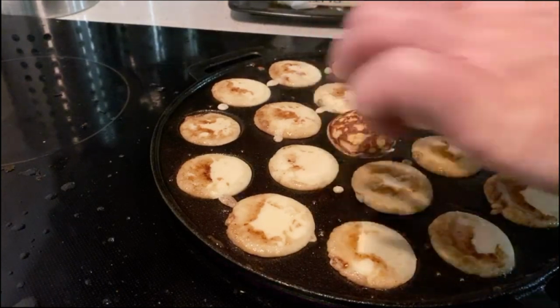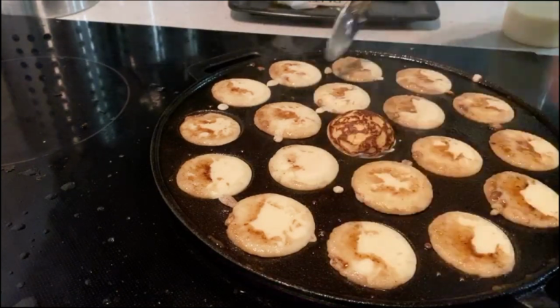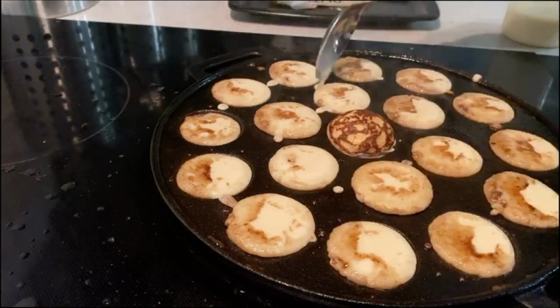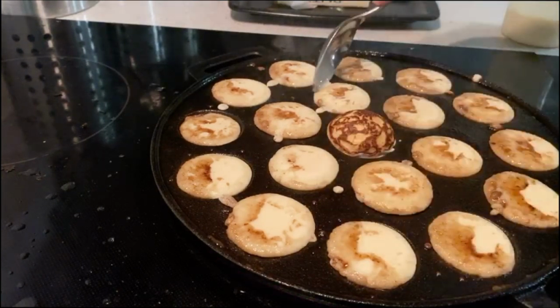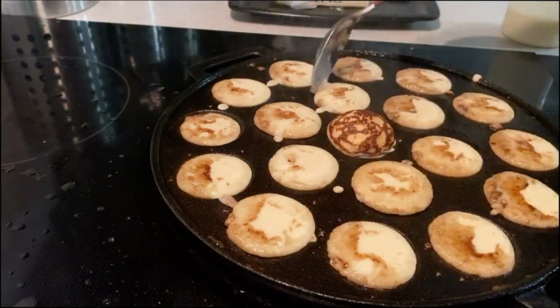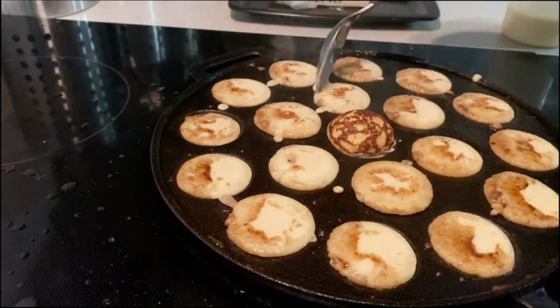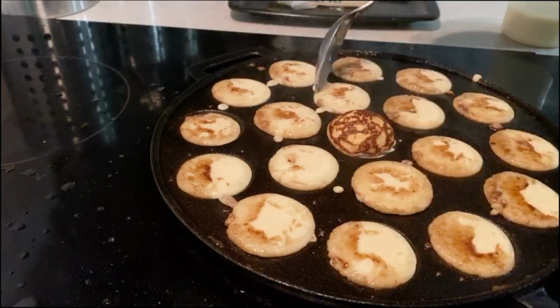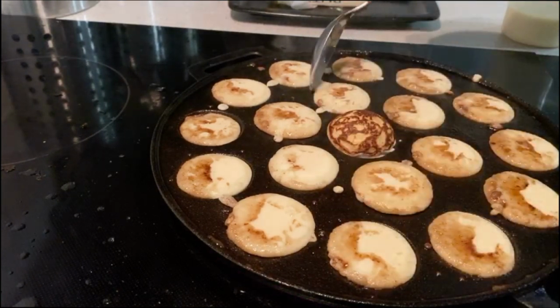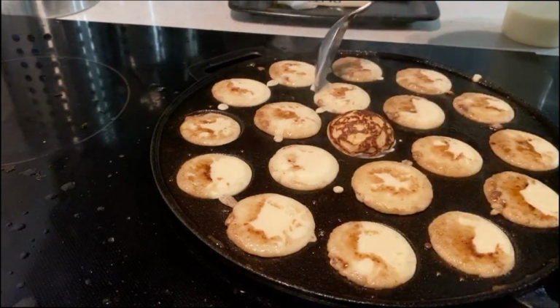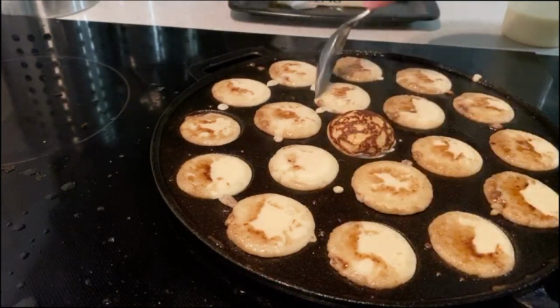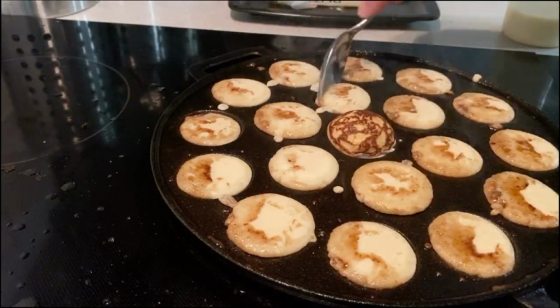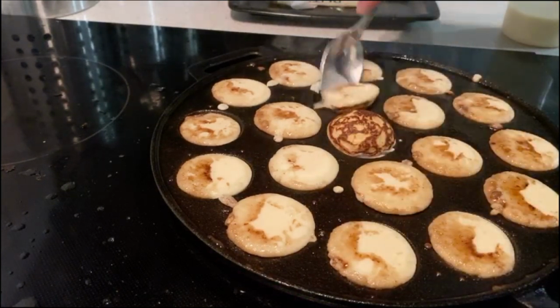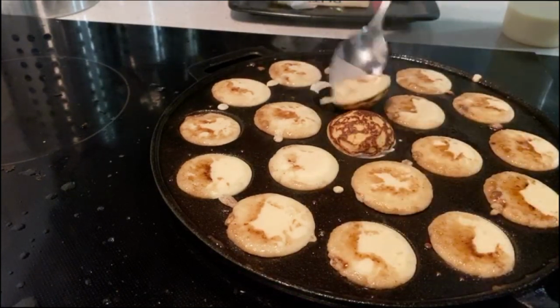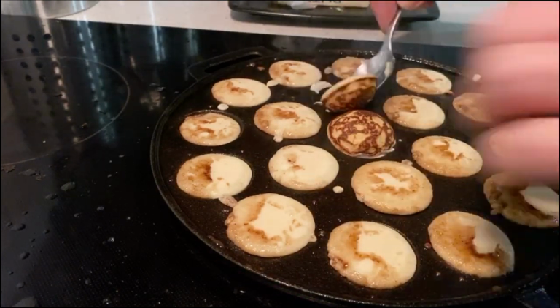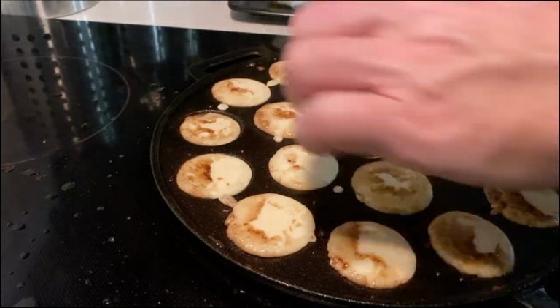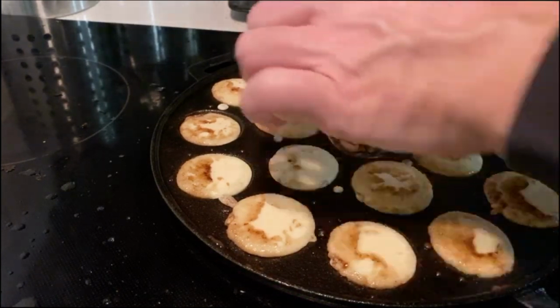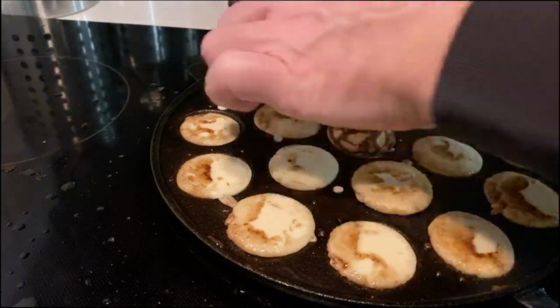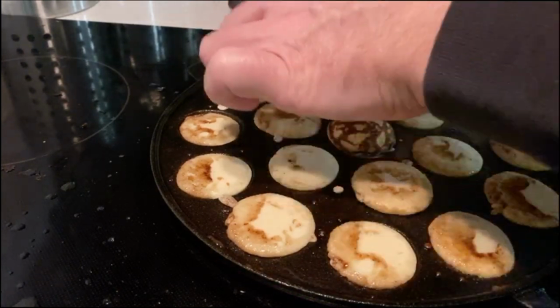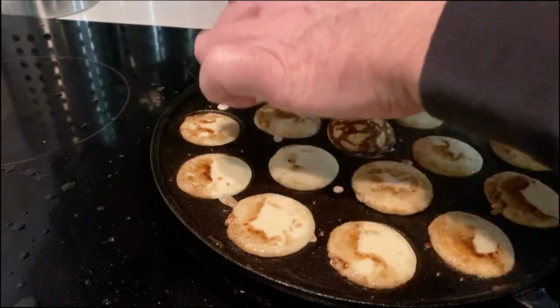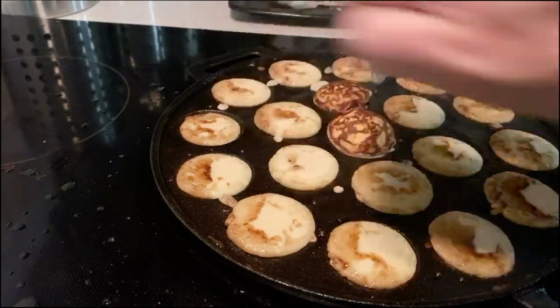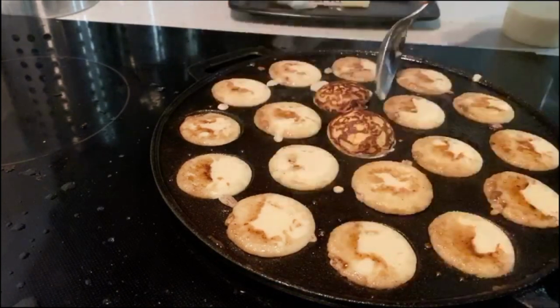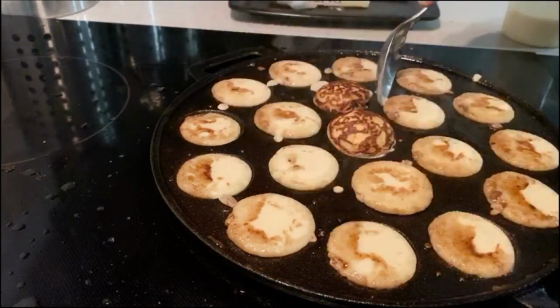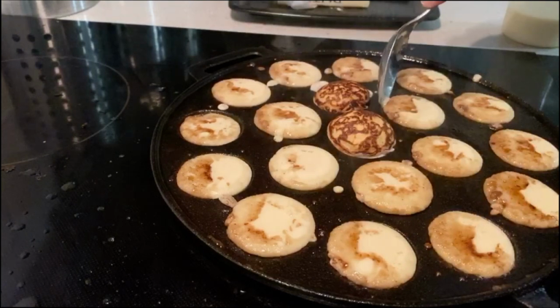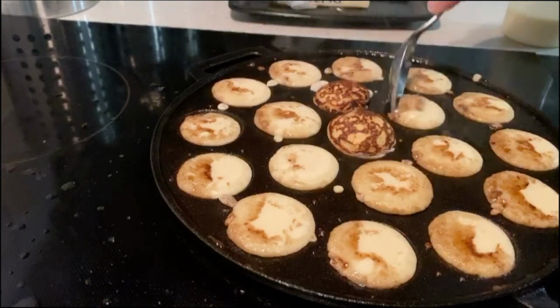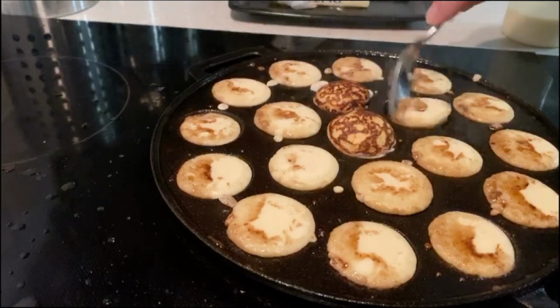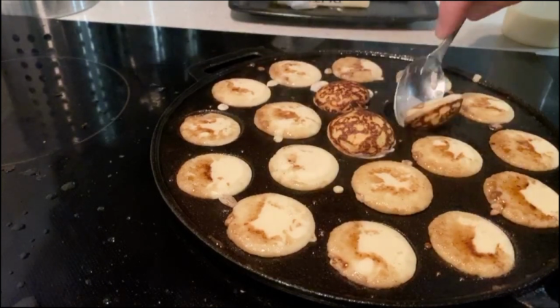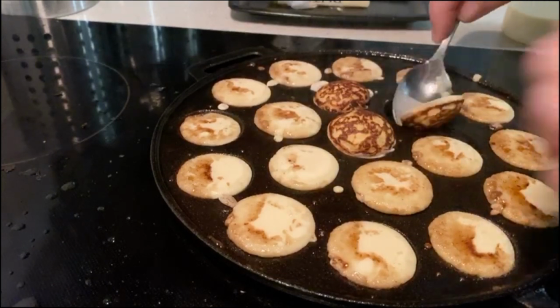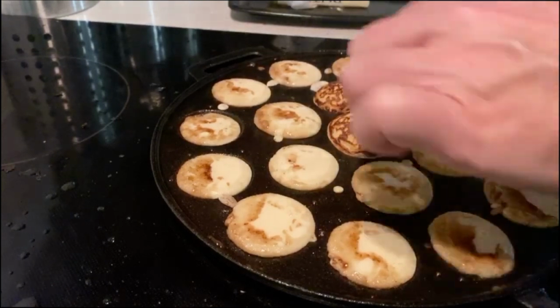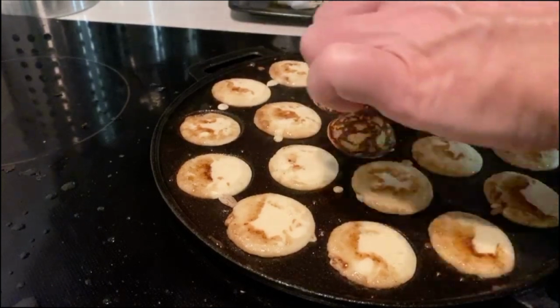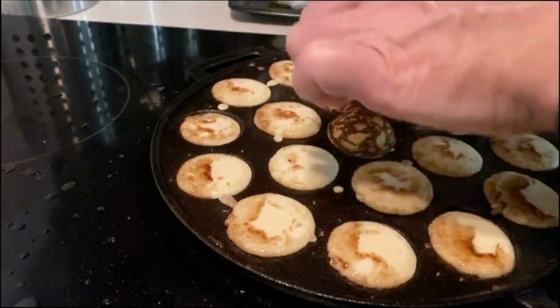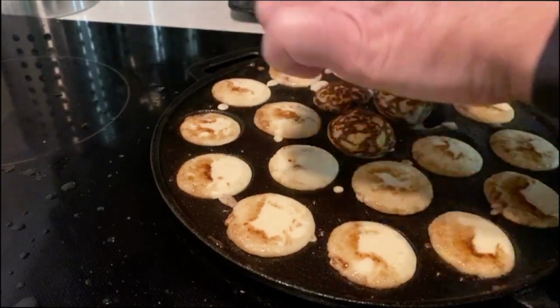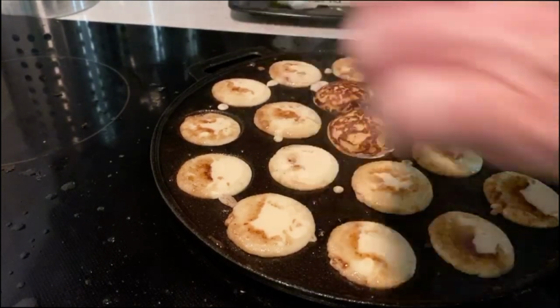This pan is too hot. We're going to have to cool this pan down before the next batch — maybe with some water.